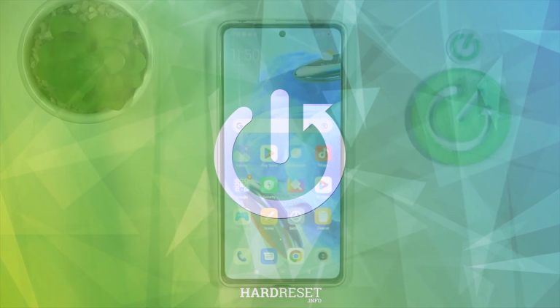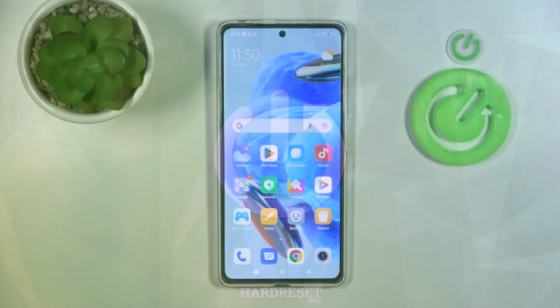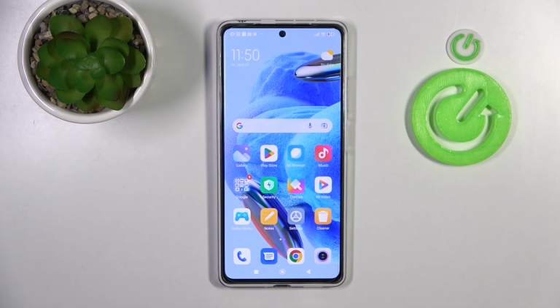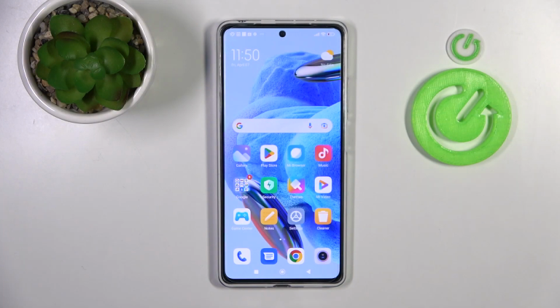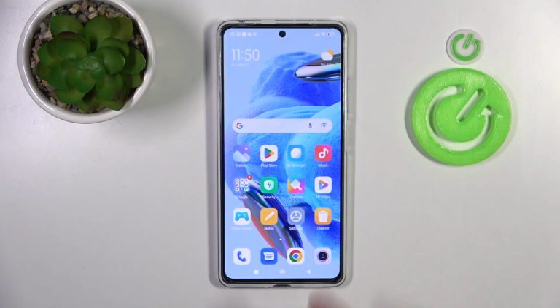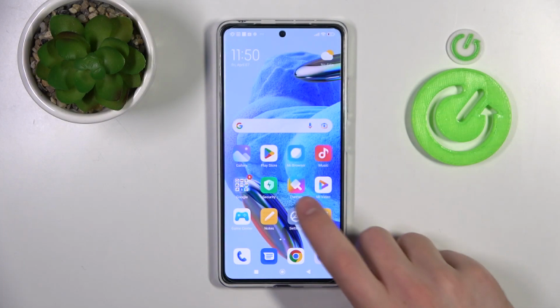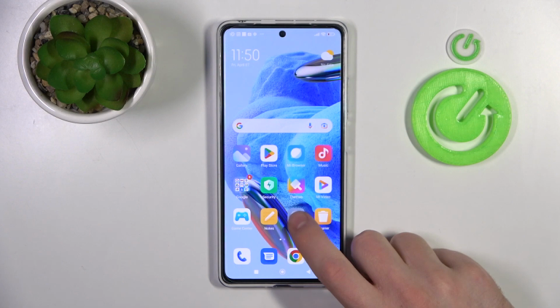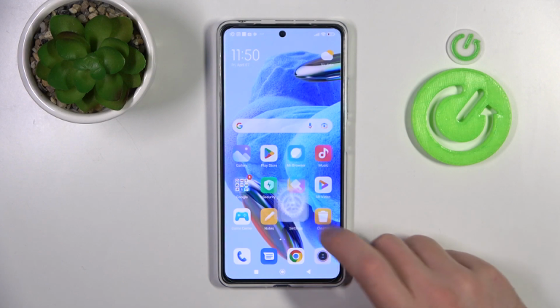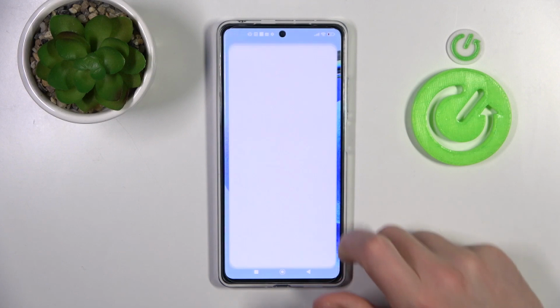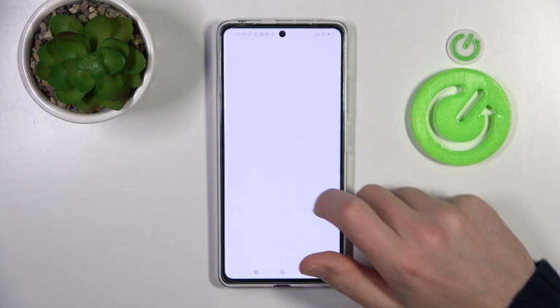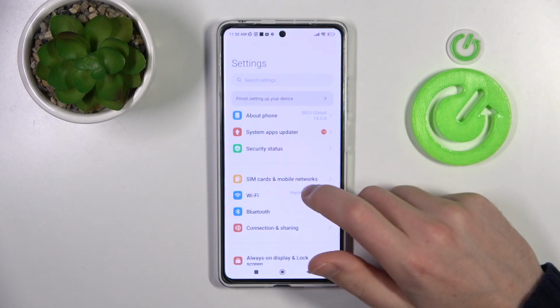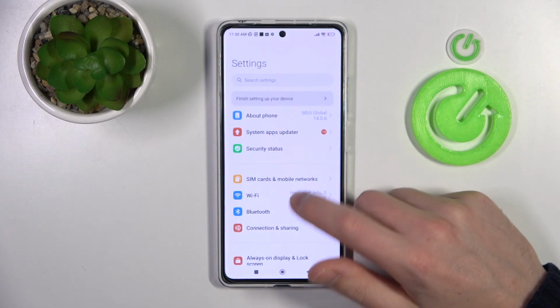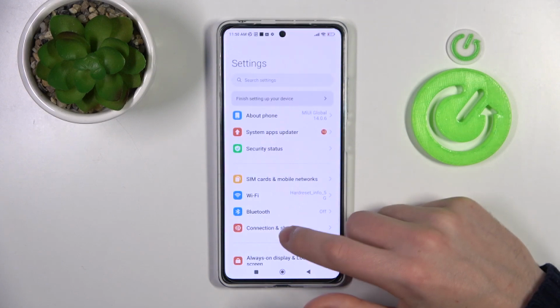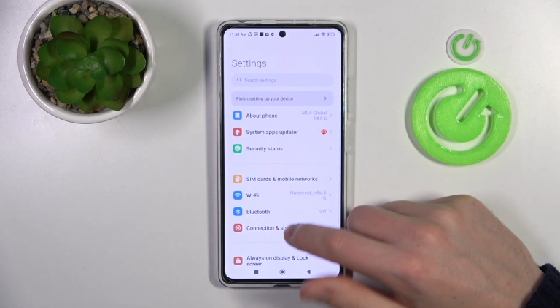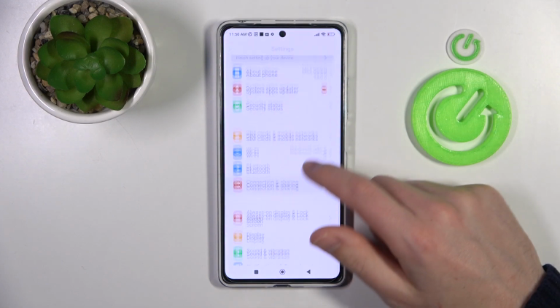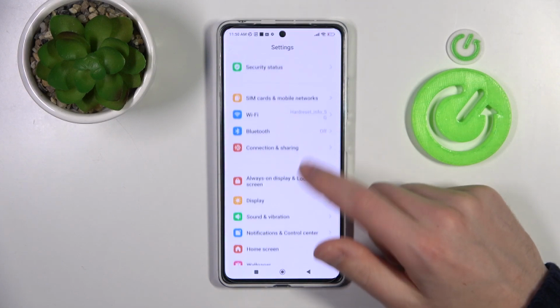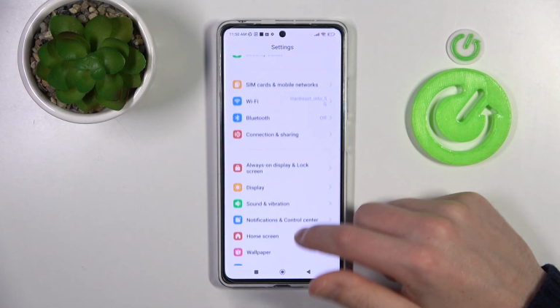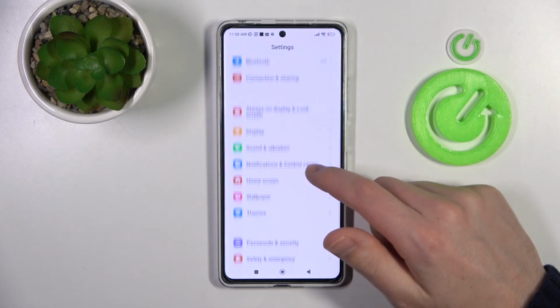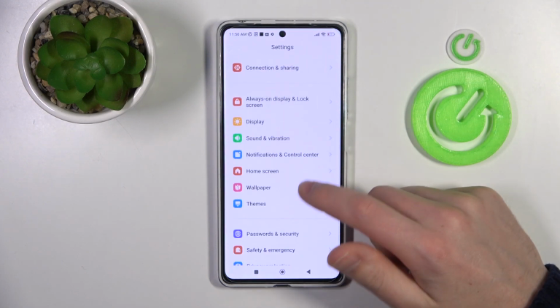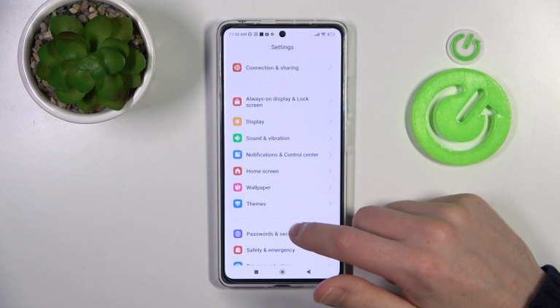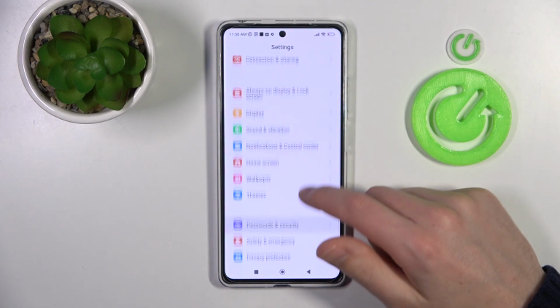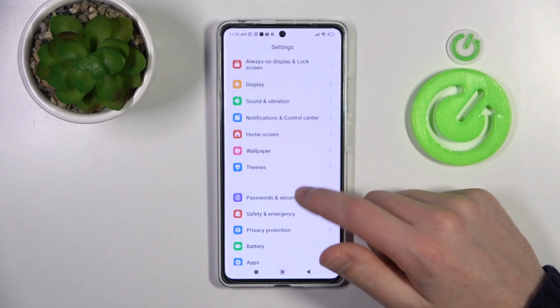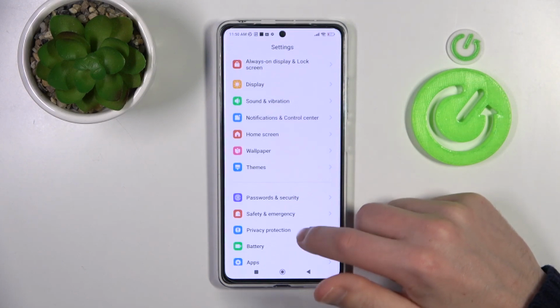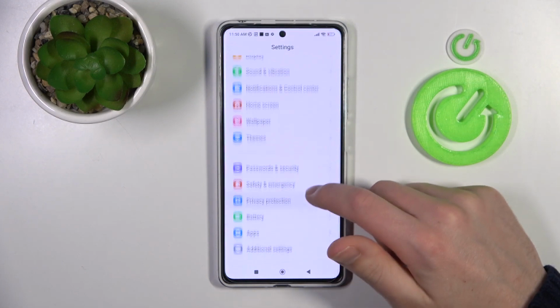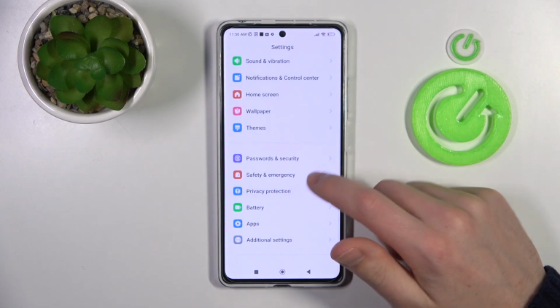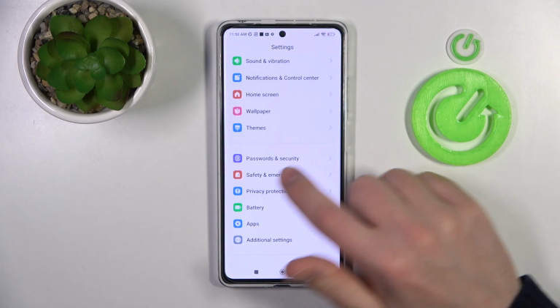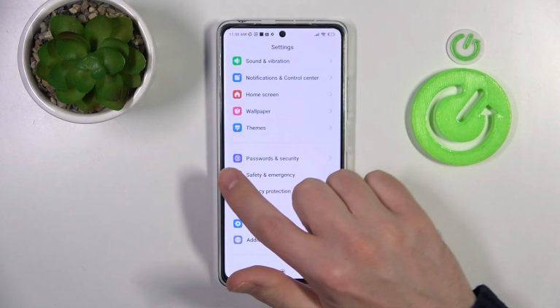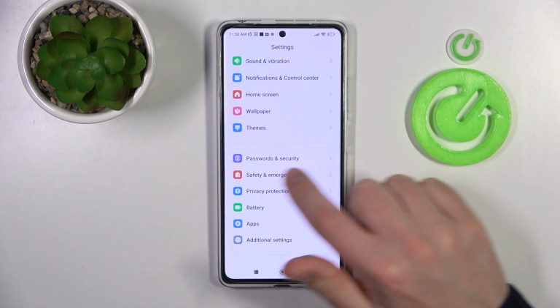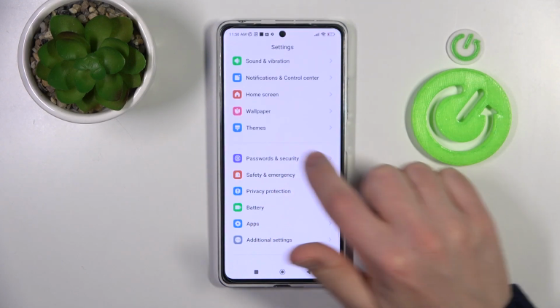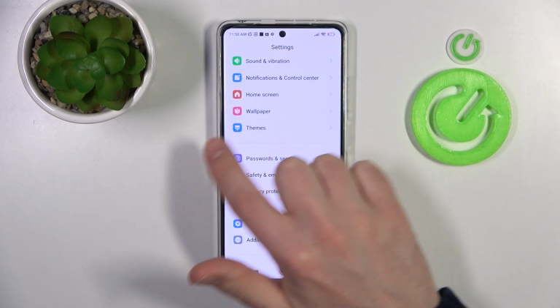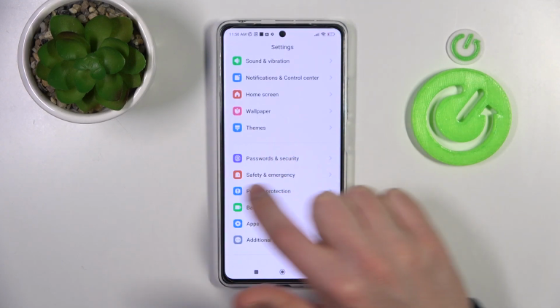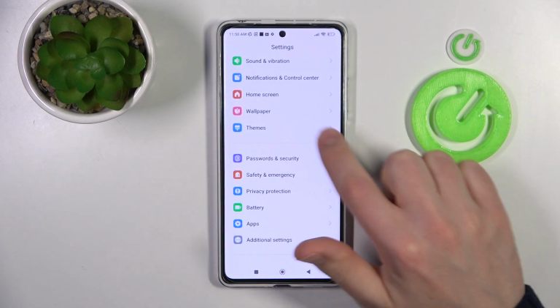First of all, open your Settings, then scroll down and go into the Password and Security option.